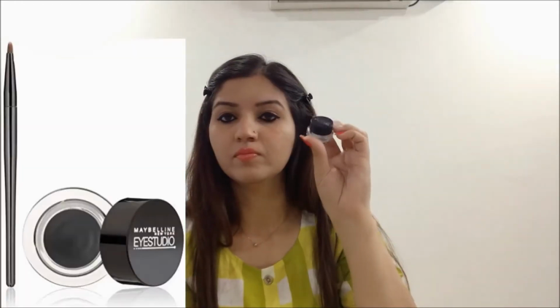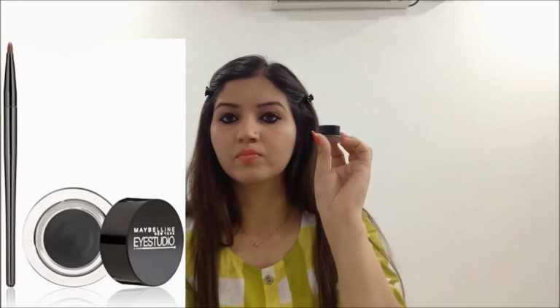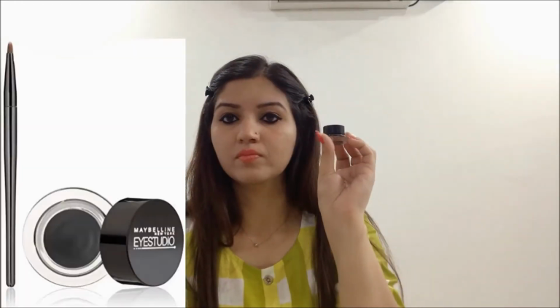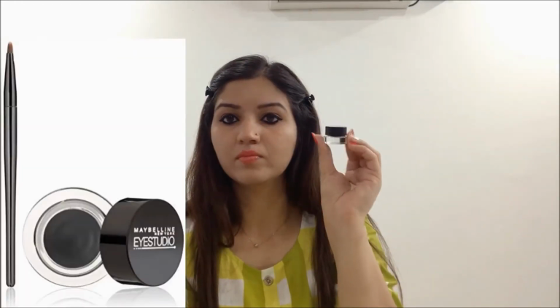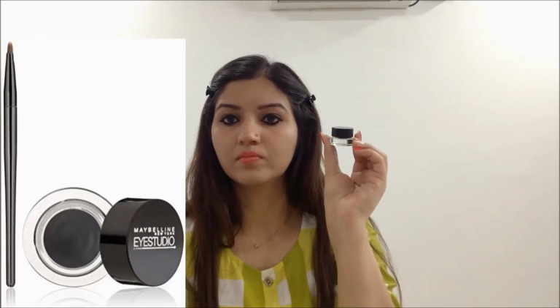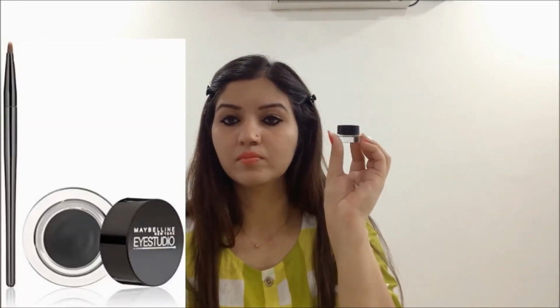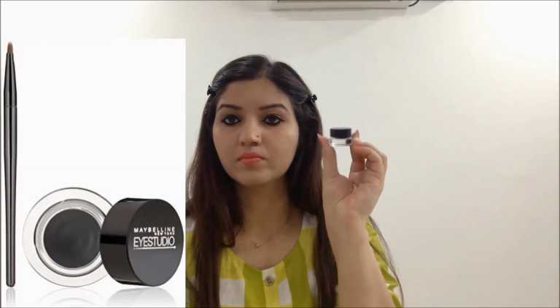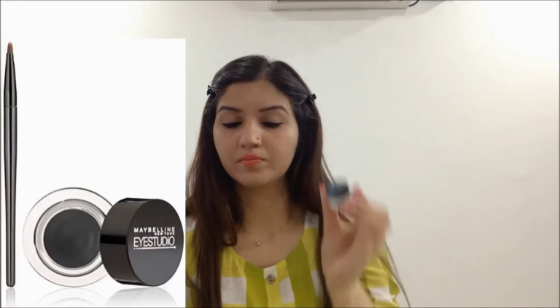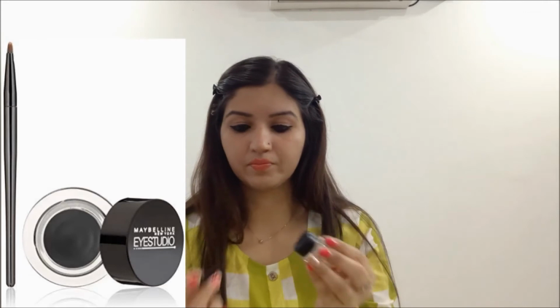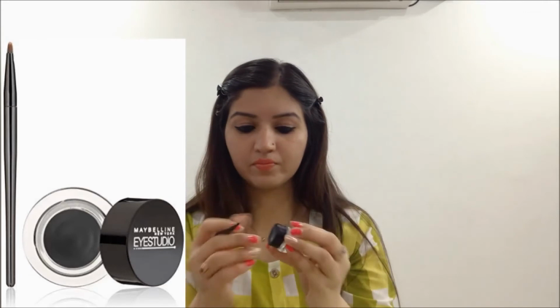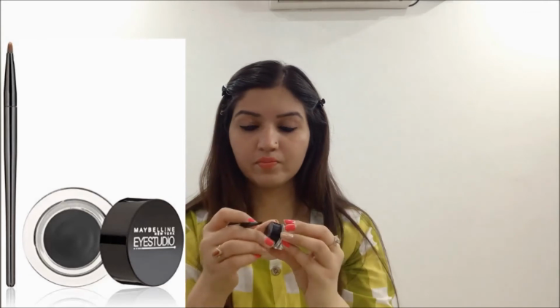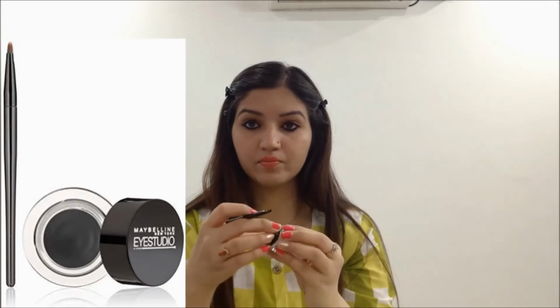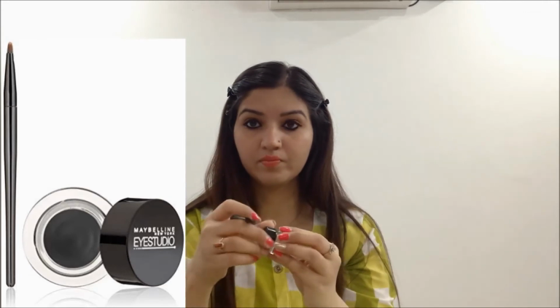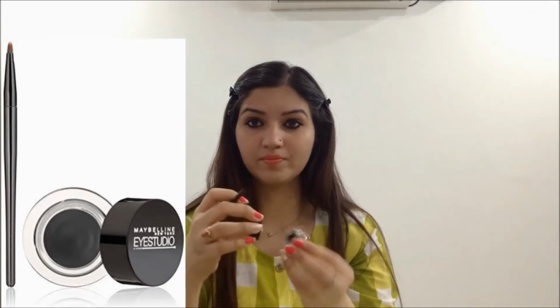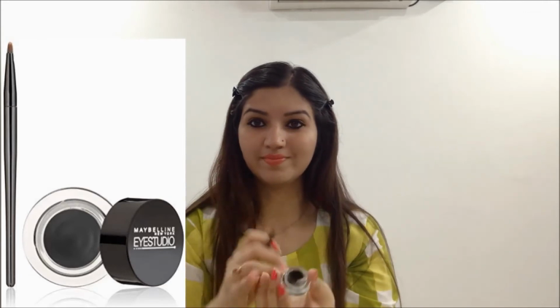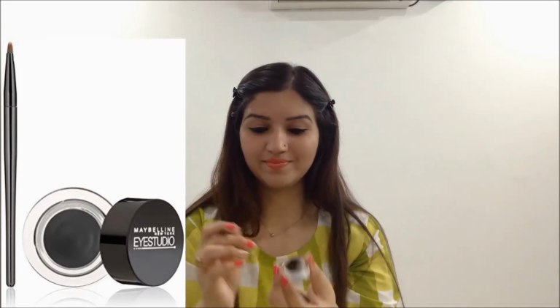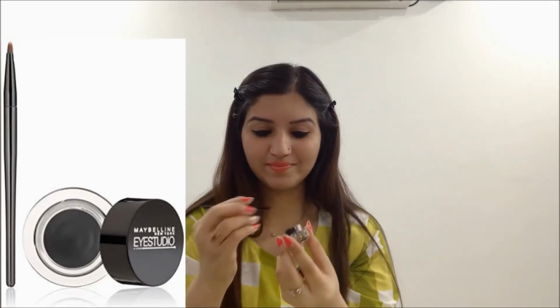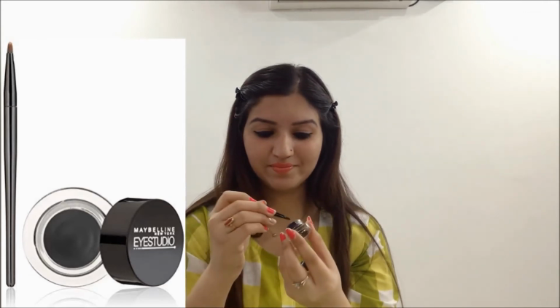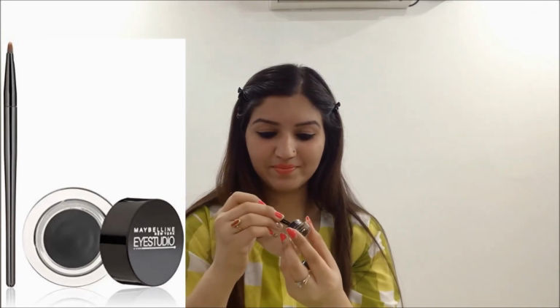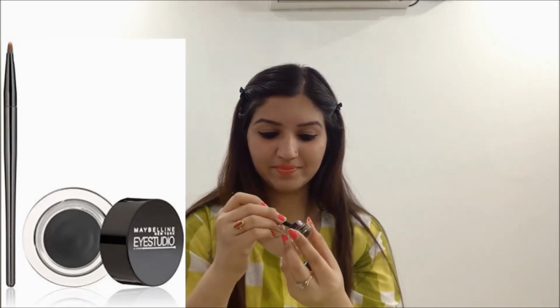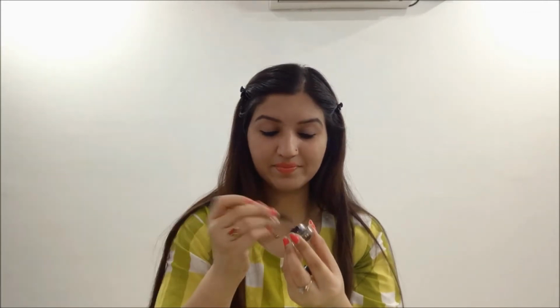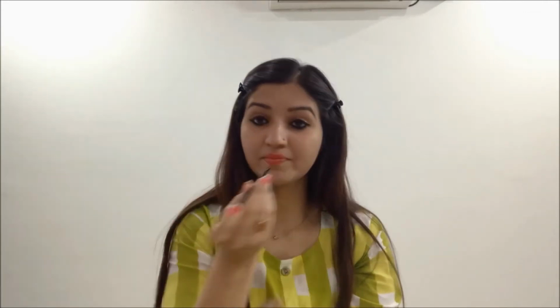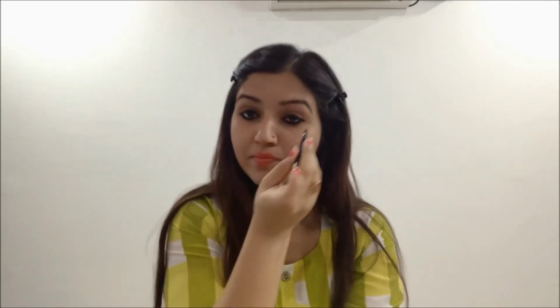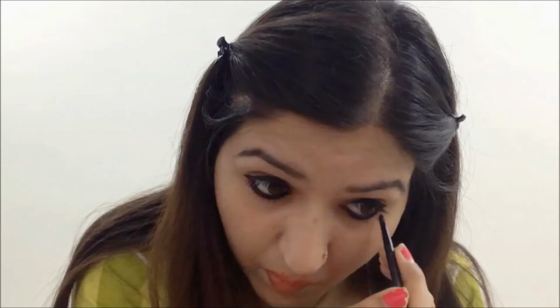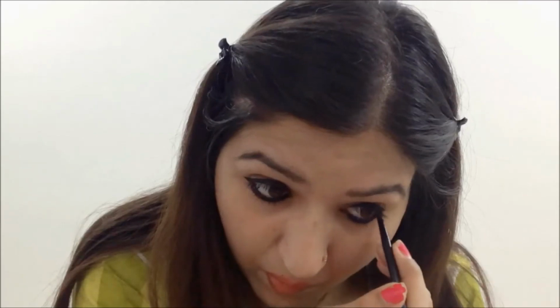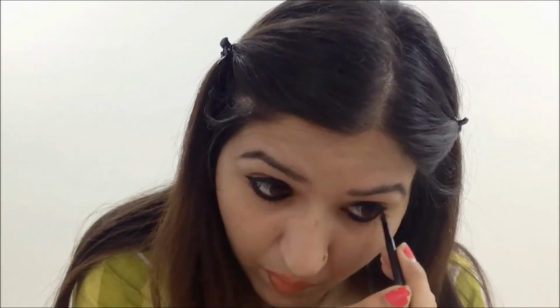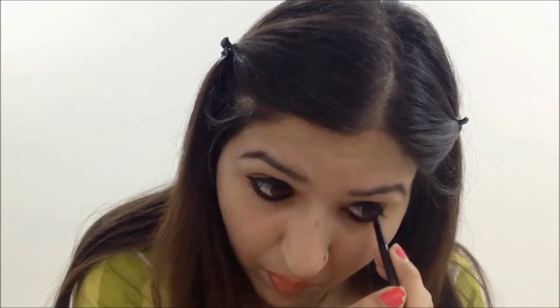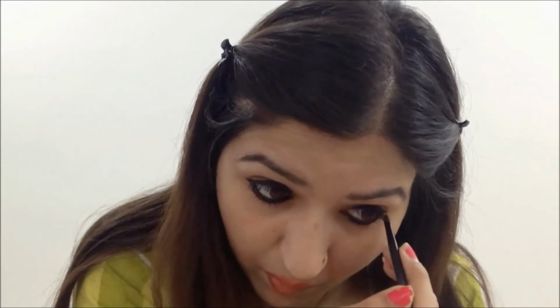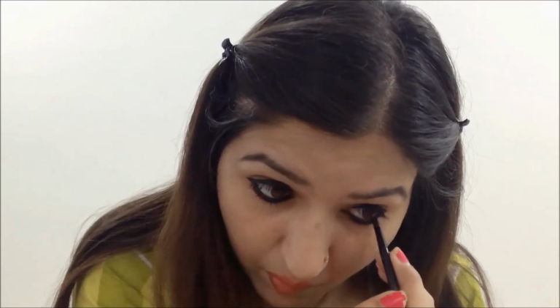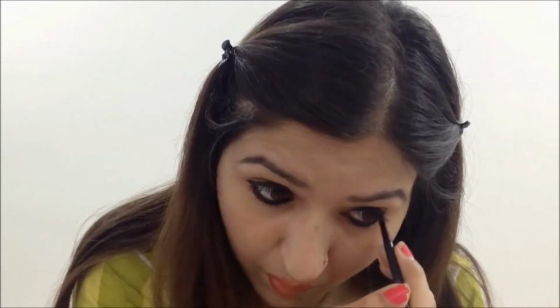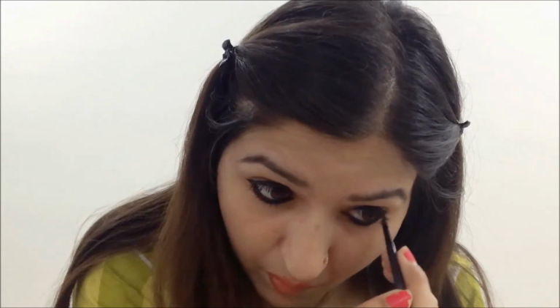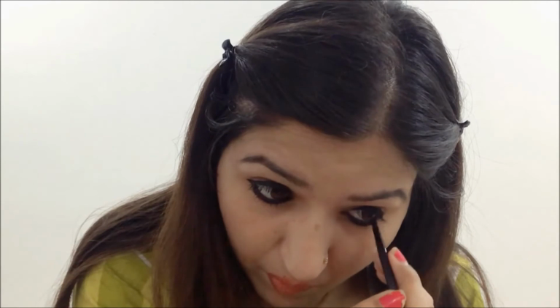Next I am using Maybelline Eye Studio Gel Eyeliner to outline my lower lash line.